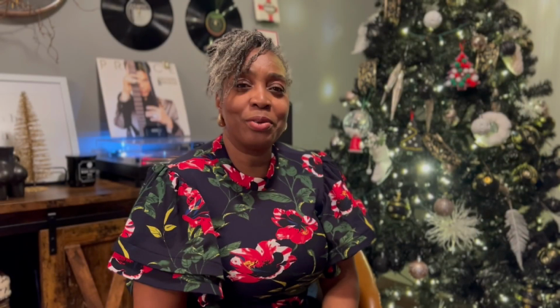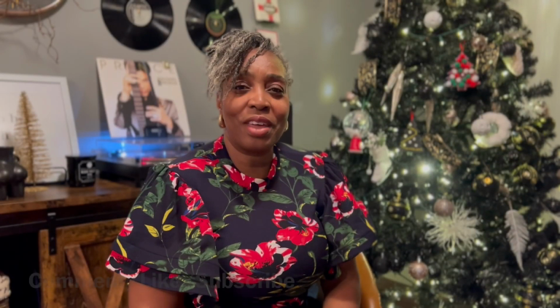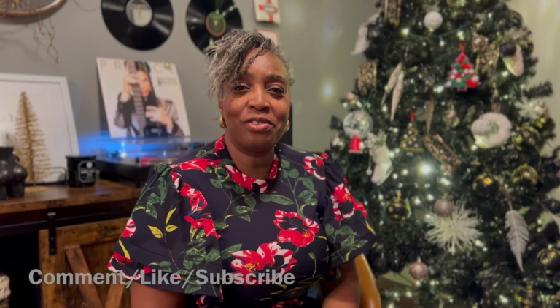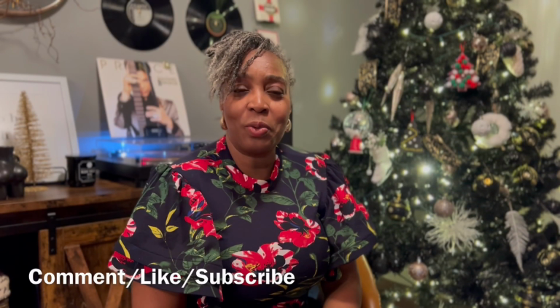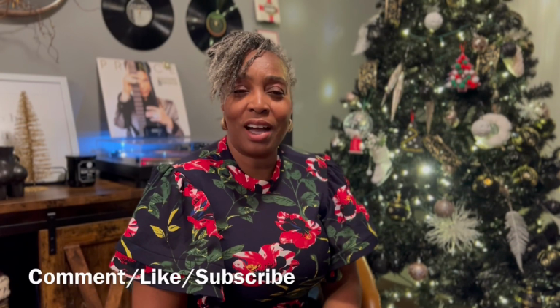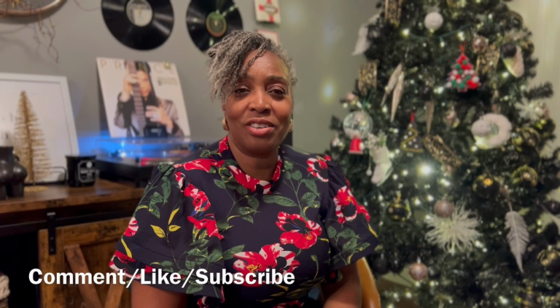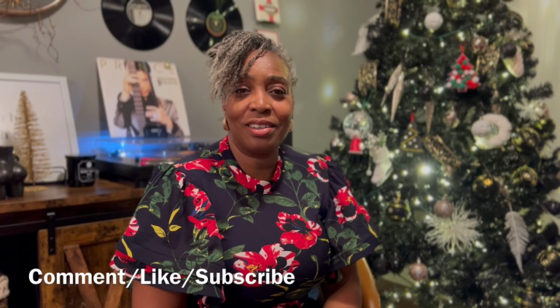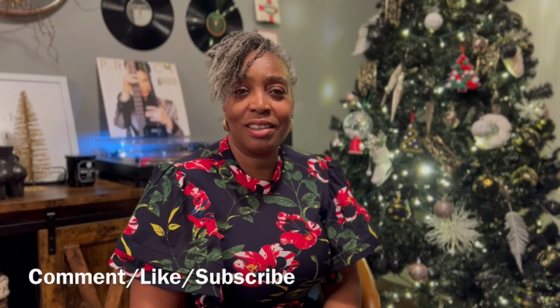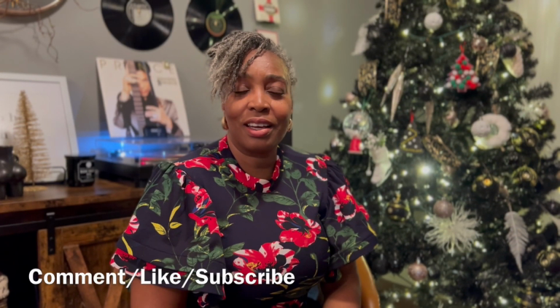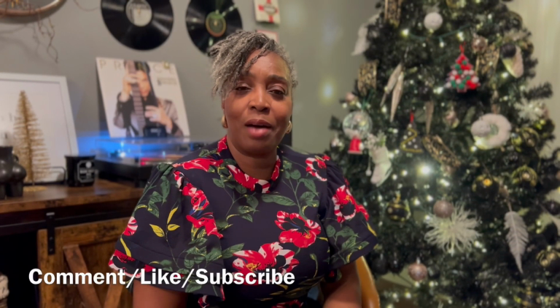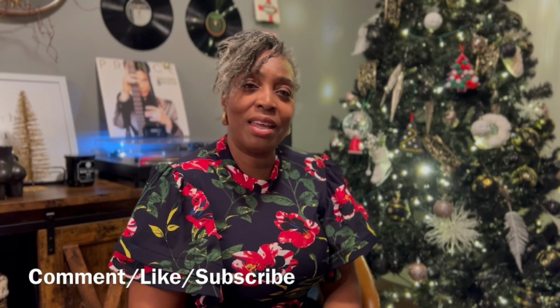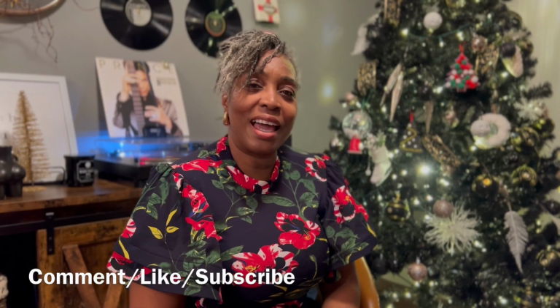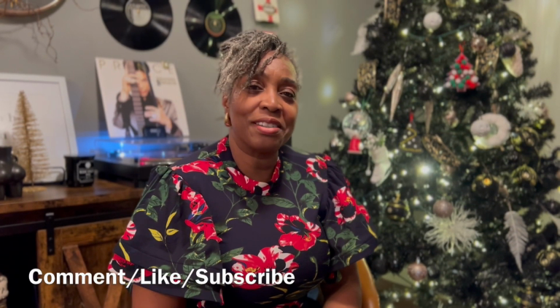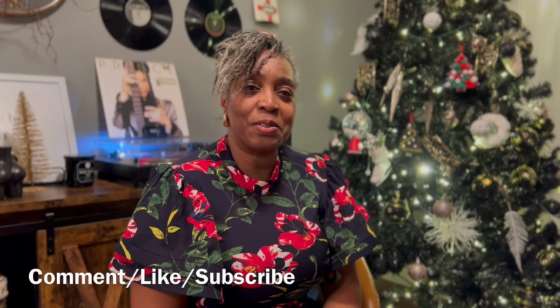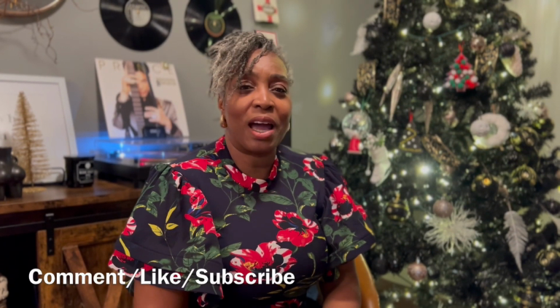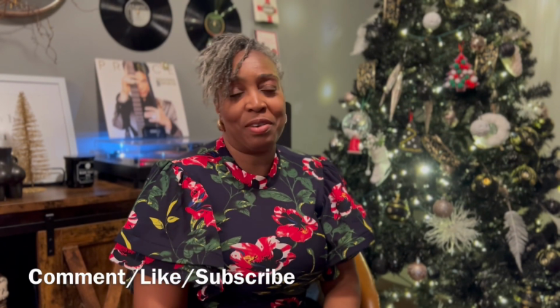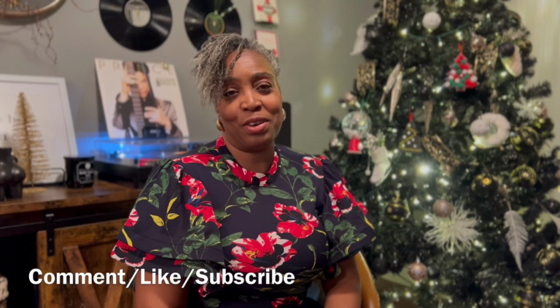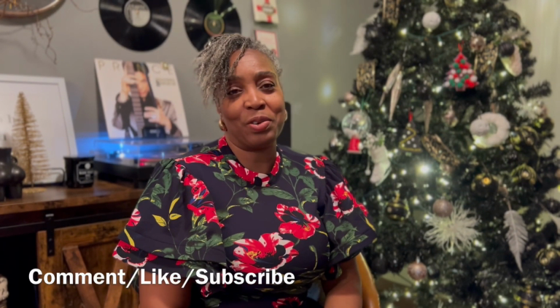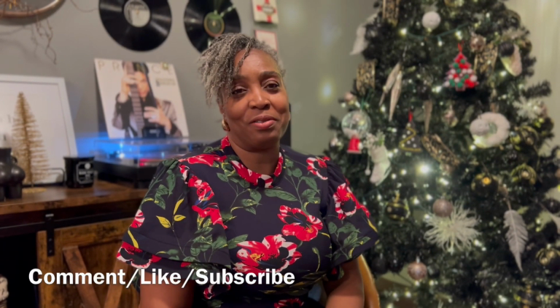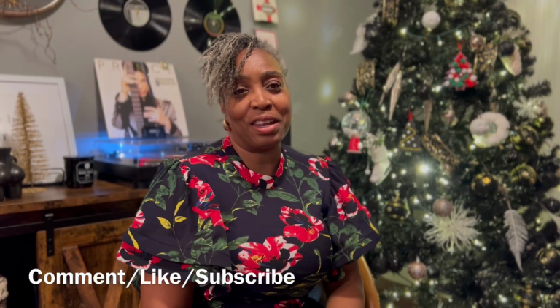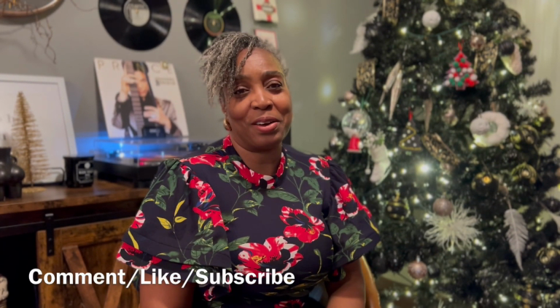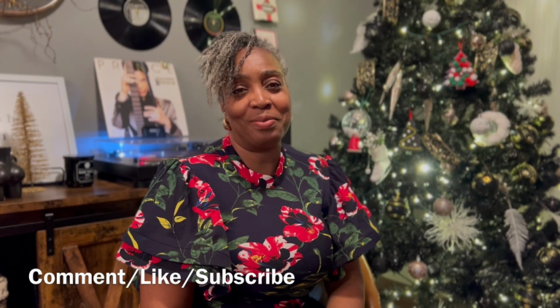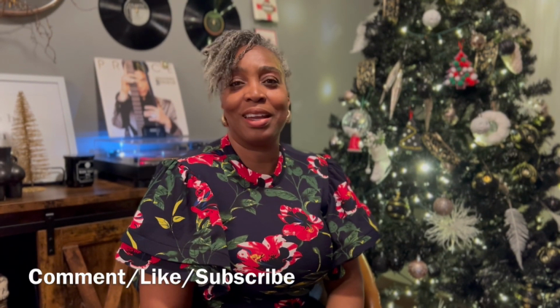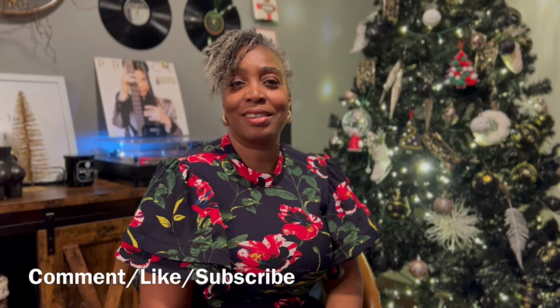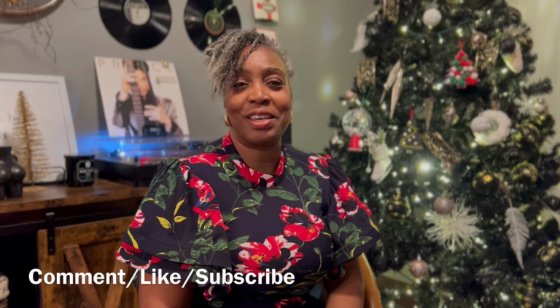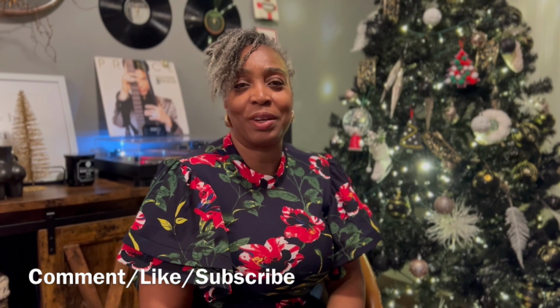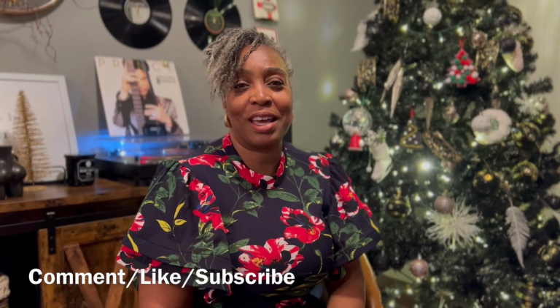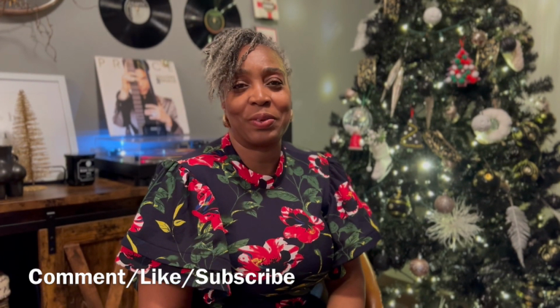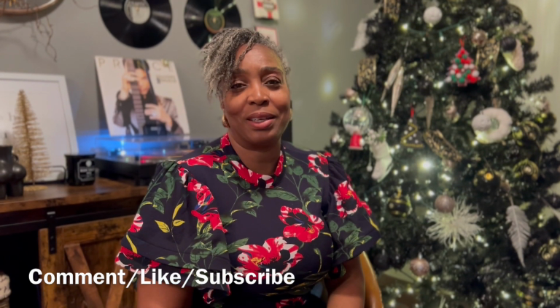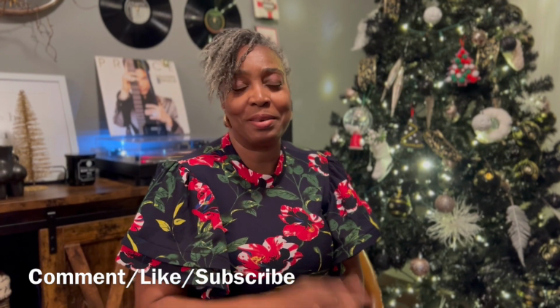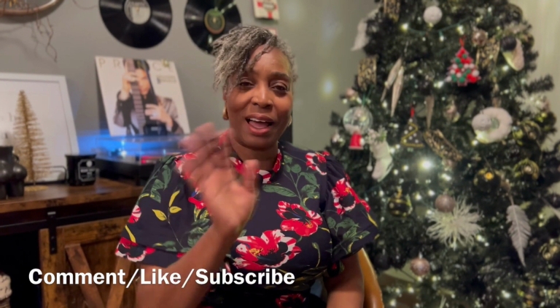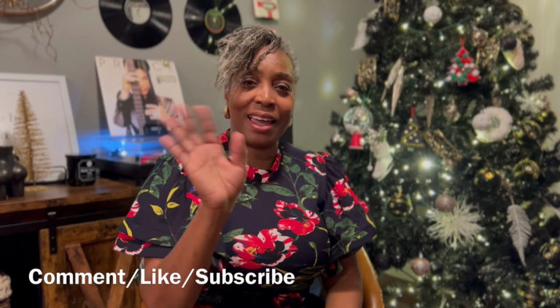Thanks for watching! Comment, like, and subscribe if you enjoyed the video. I'll see you in the next one. Bye!